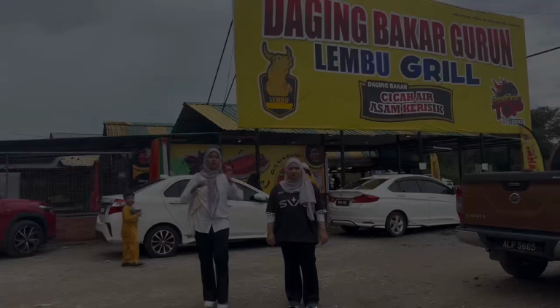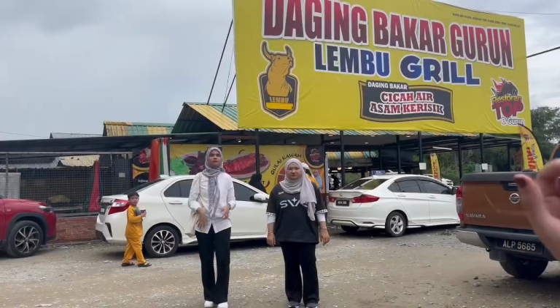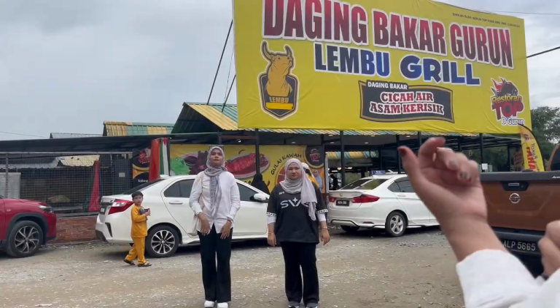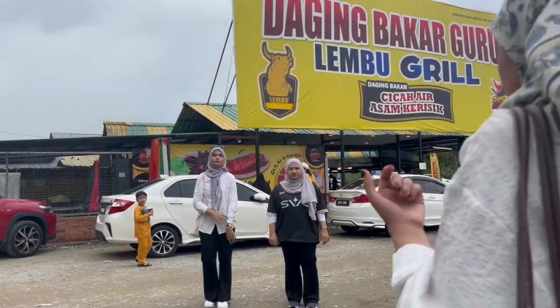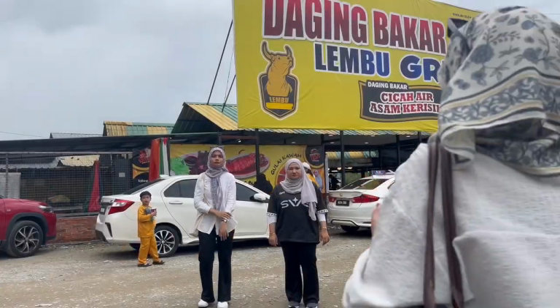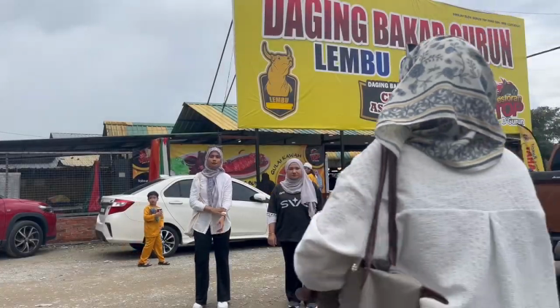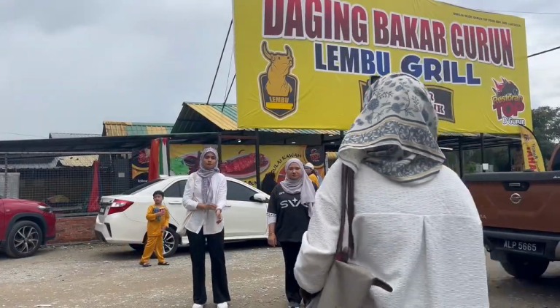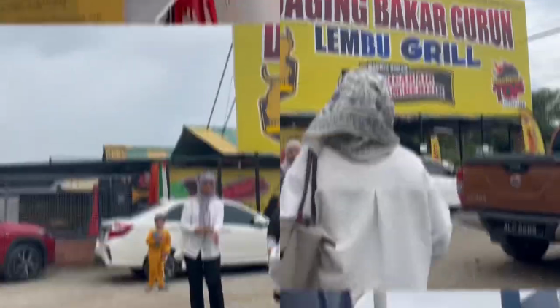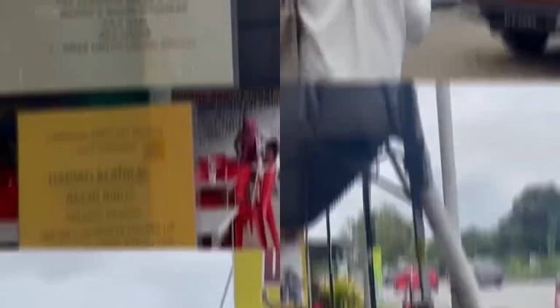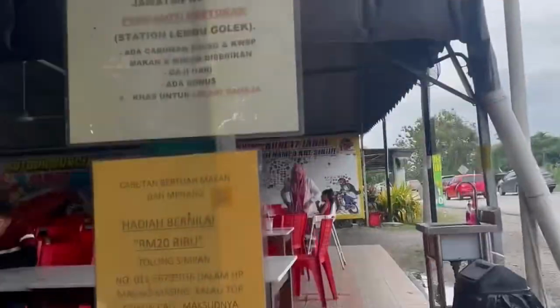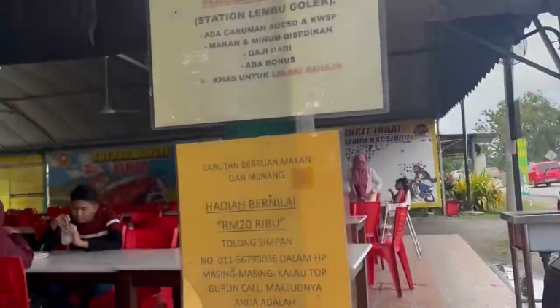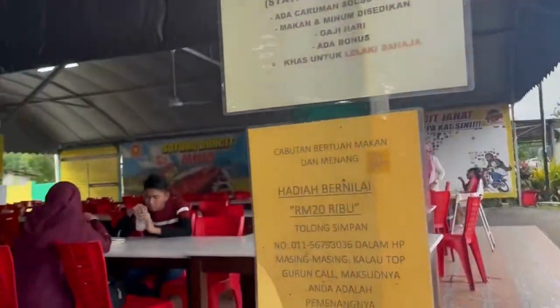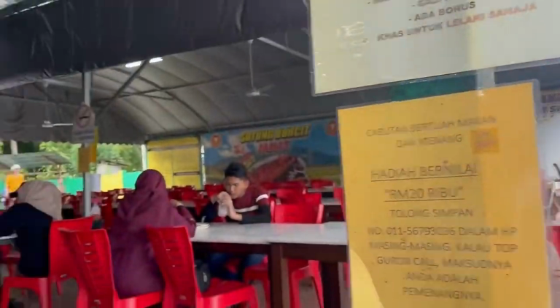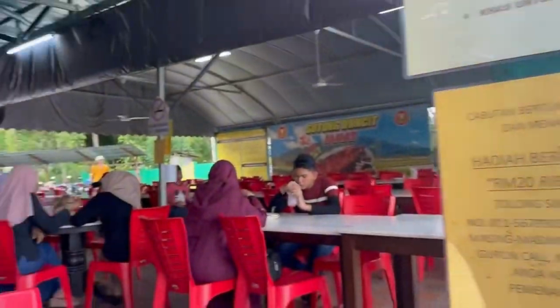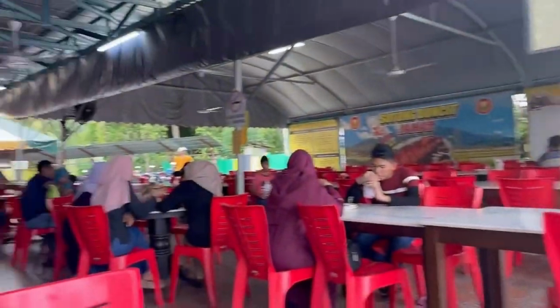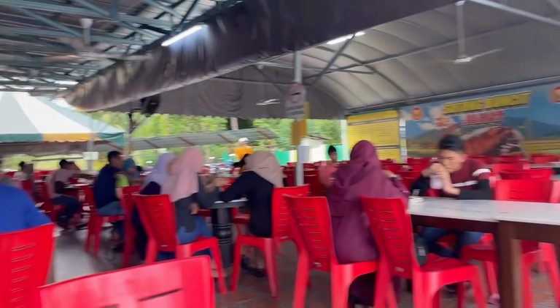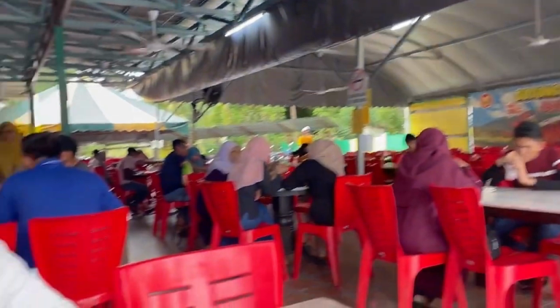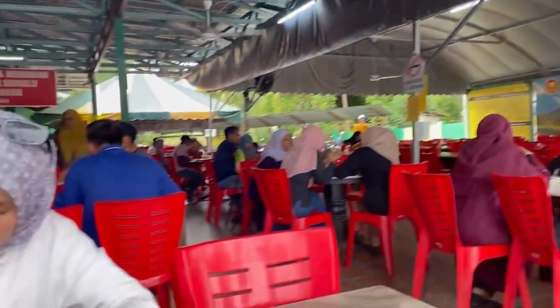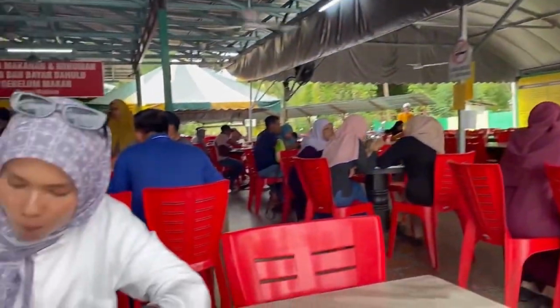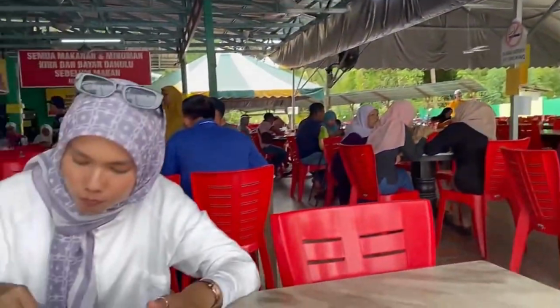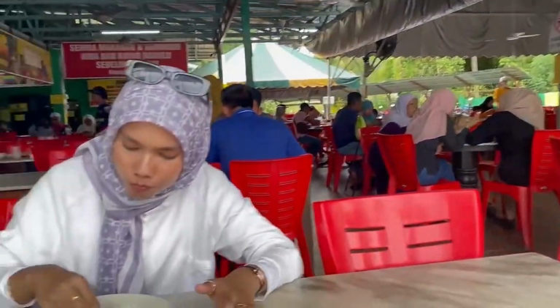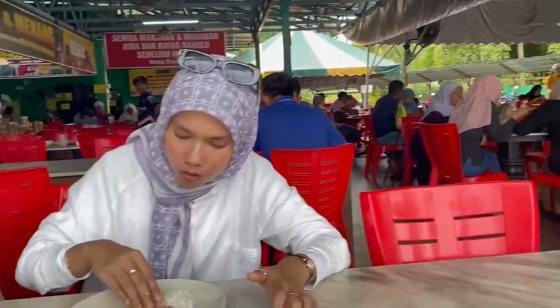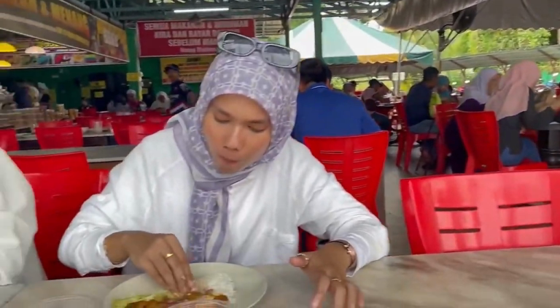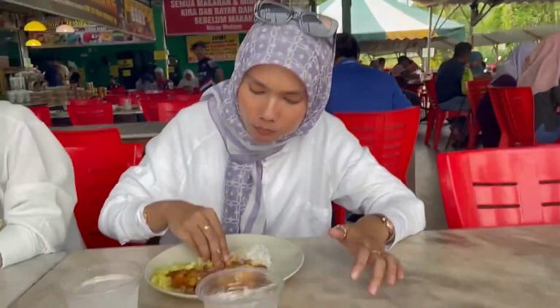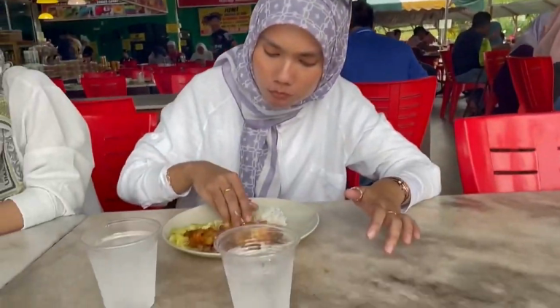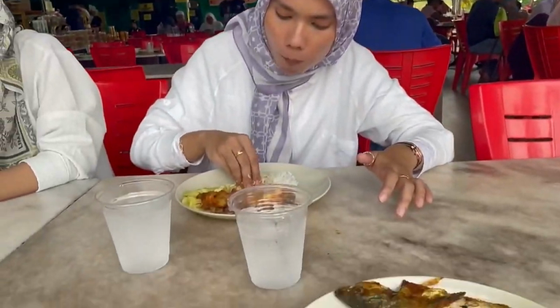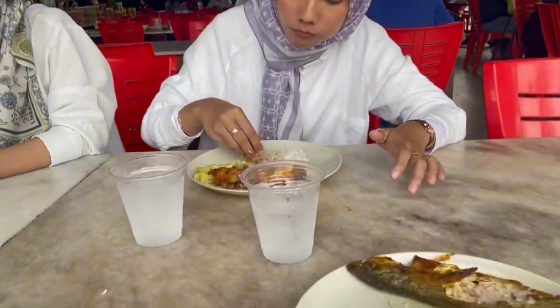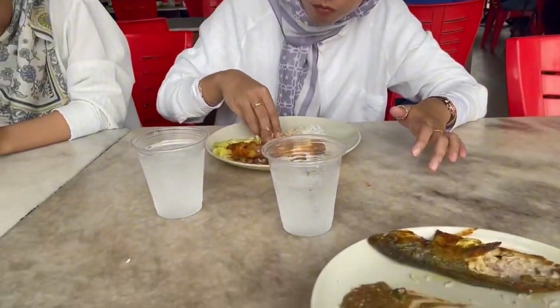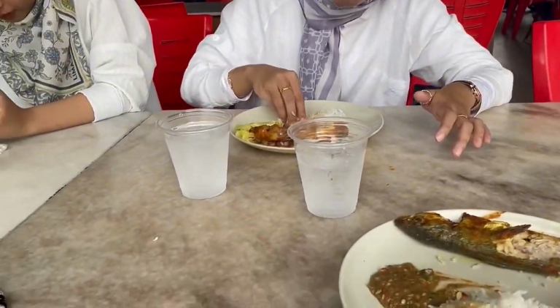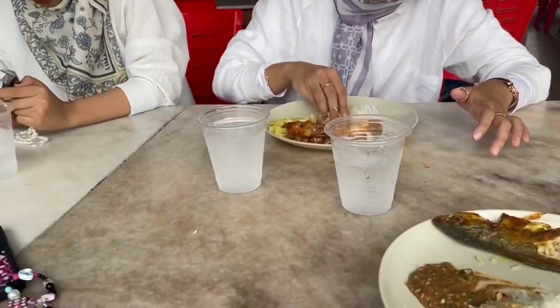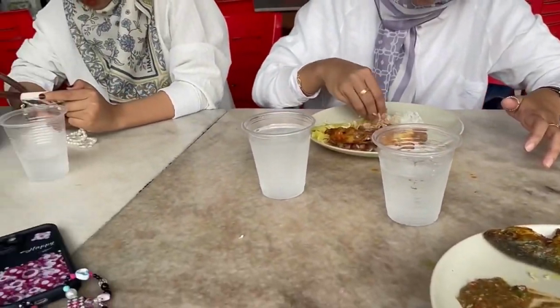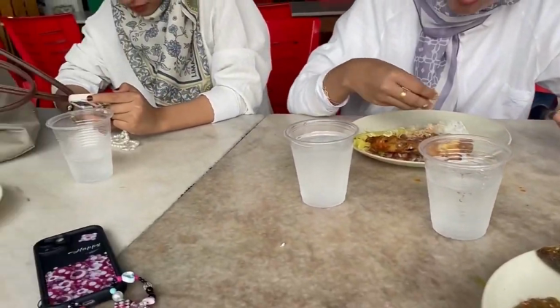After visiting Museum Padi, we stopped to have lunch at a popular restaurant called Daging Bakar Gerun.